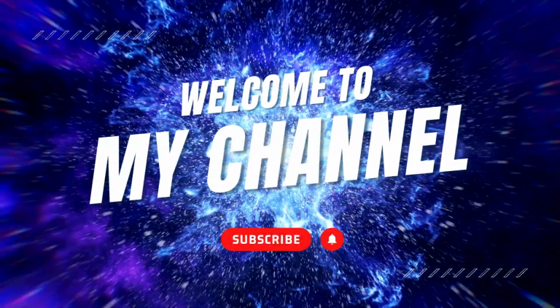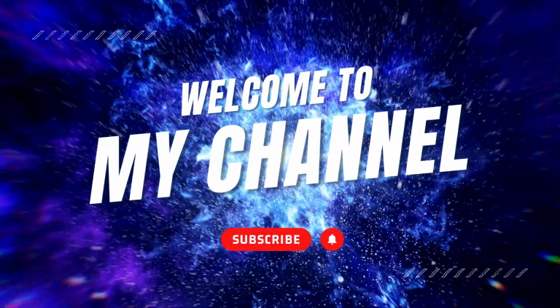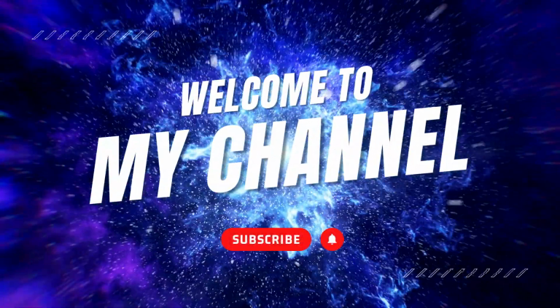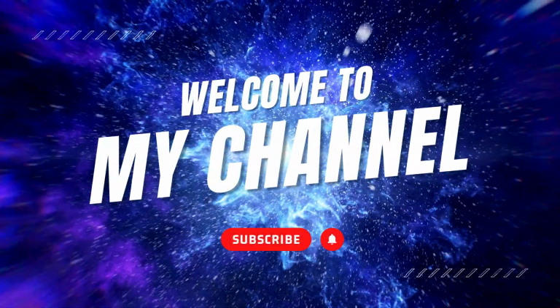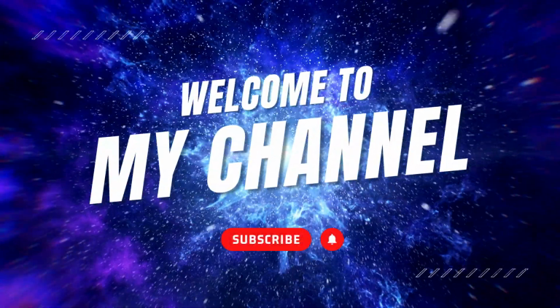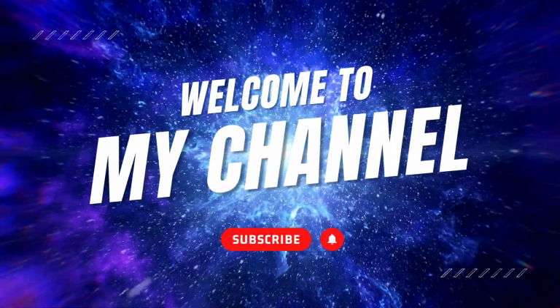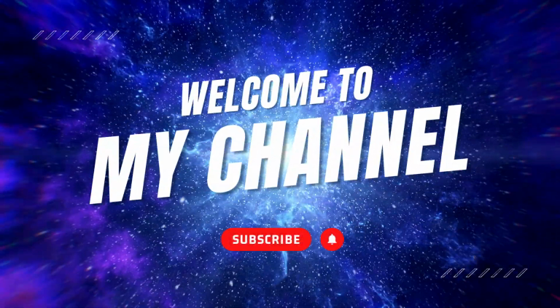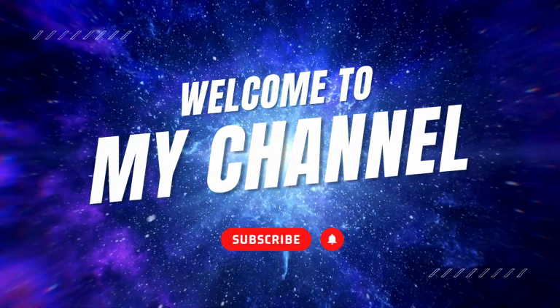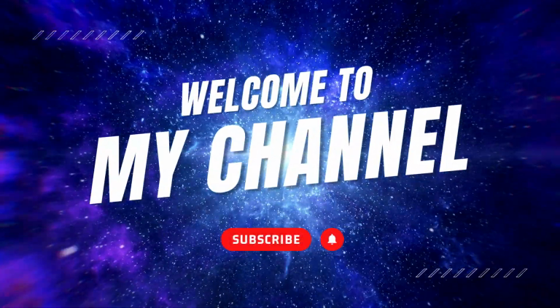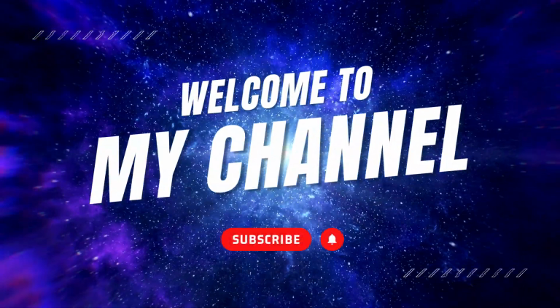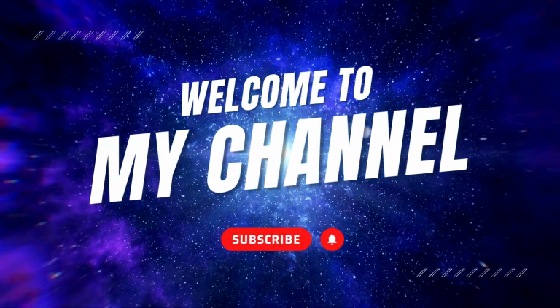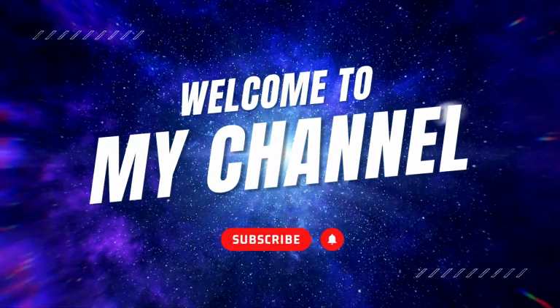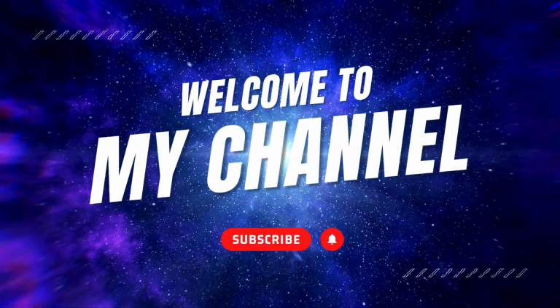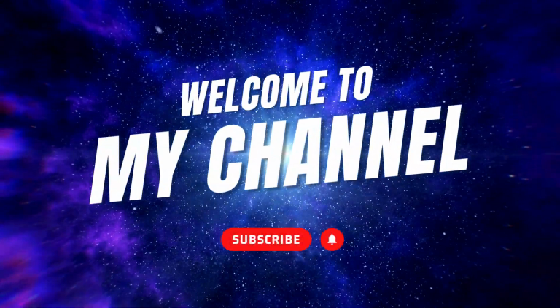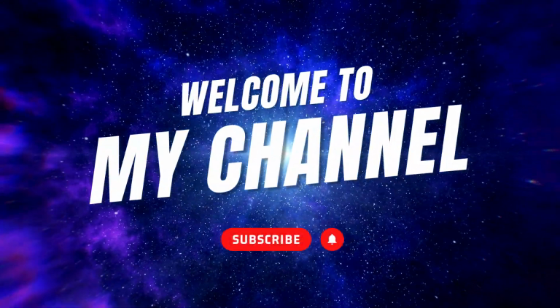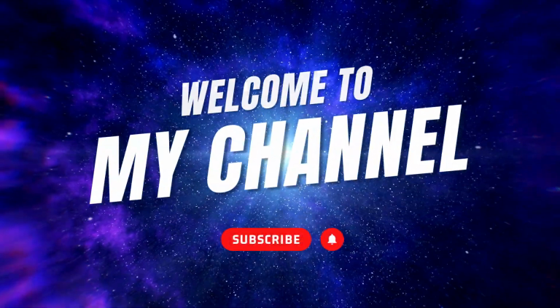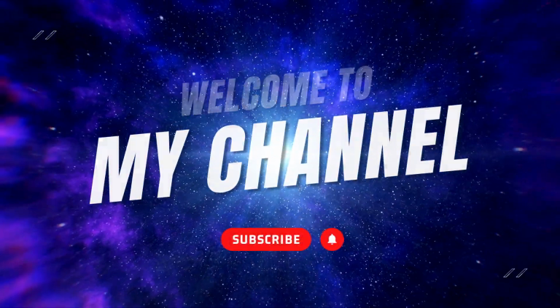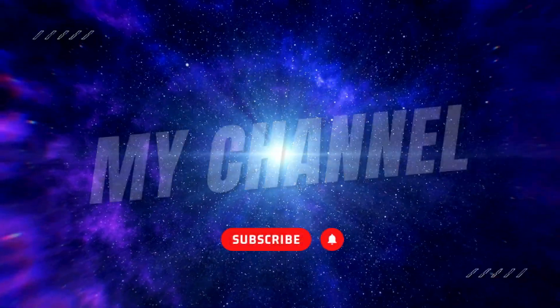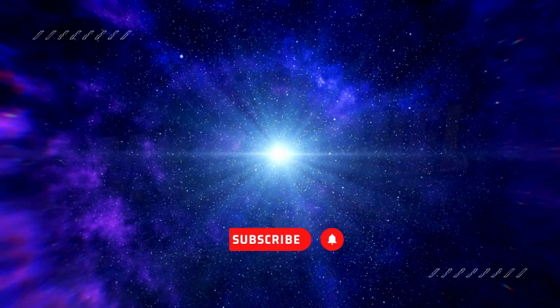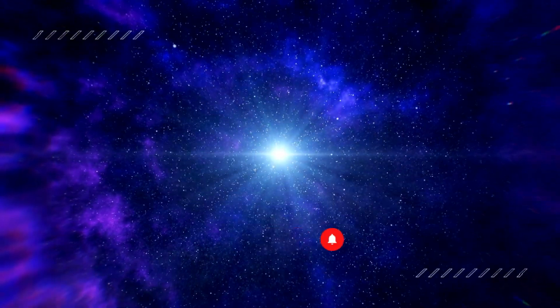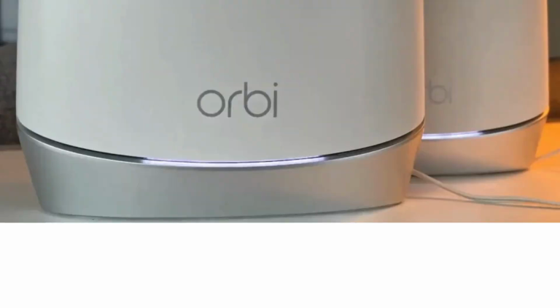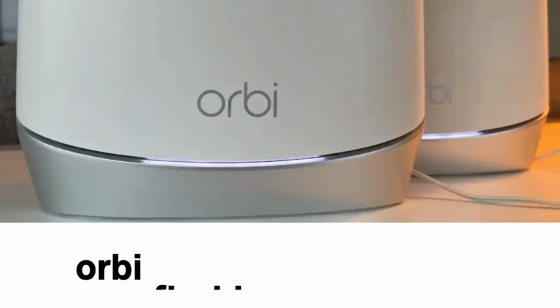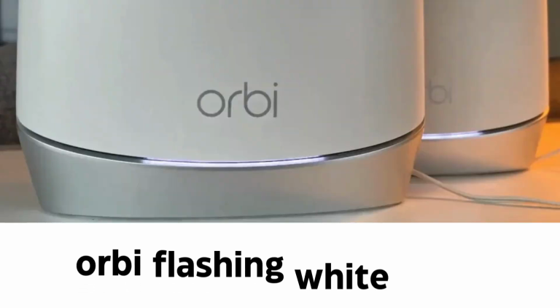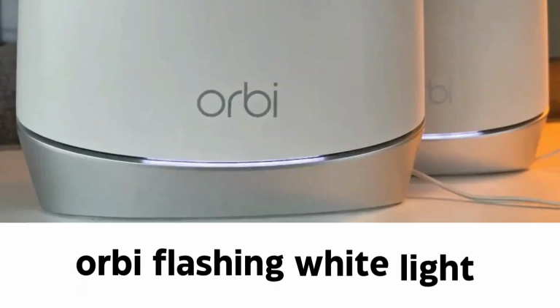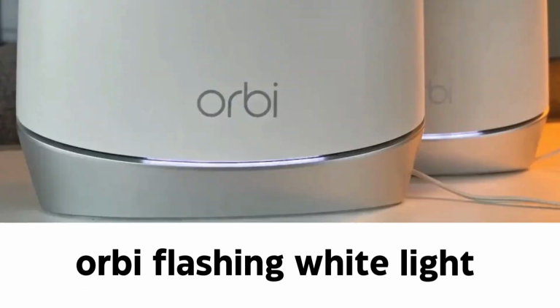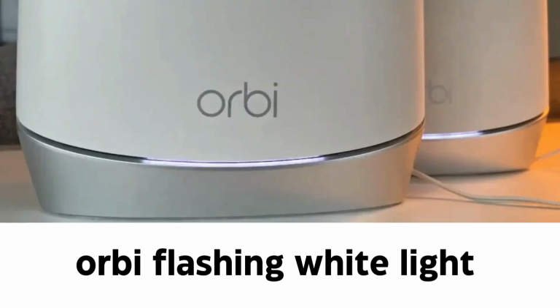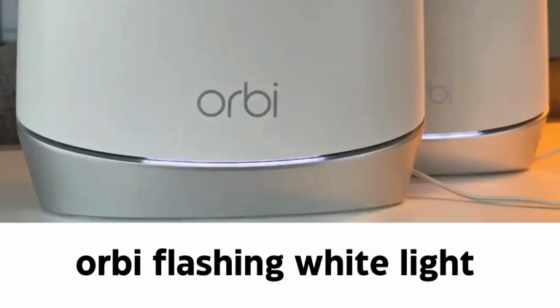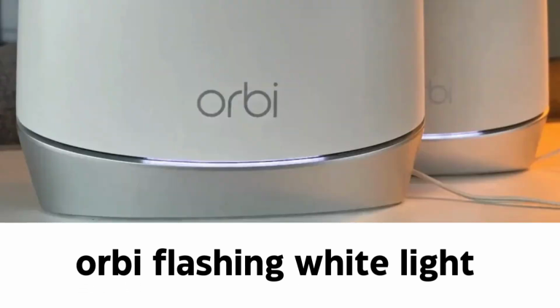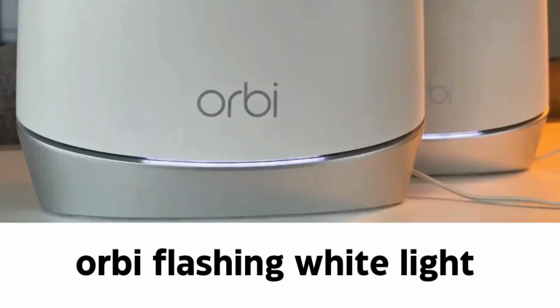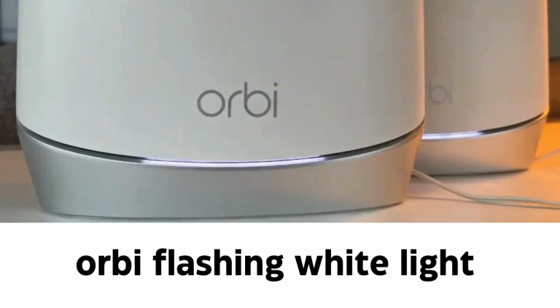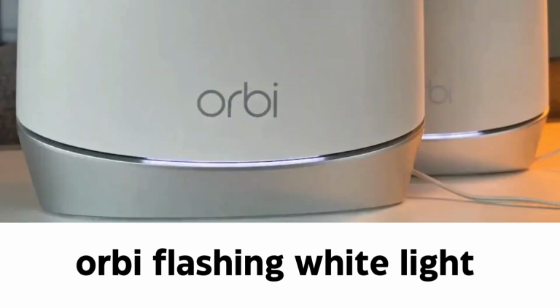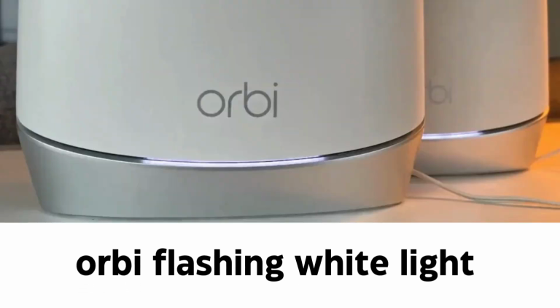Welcome to my channel. Orbi flashing white light.